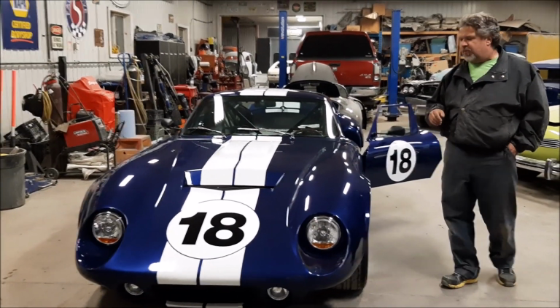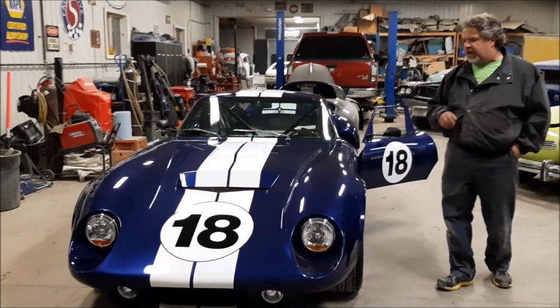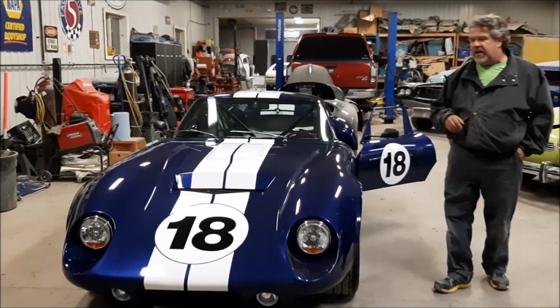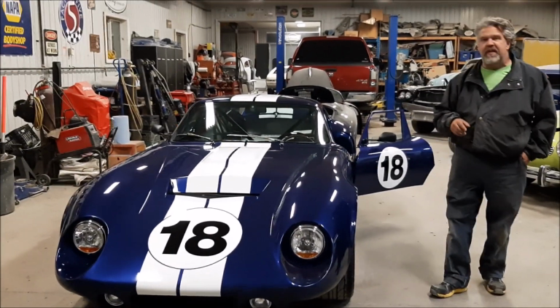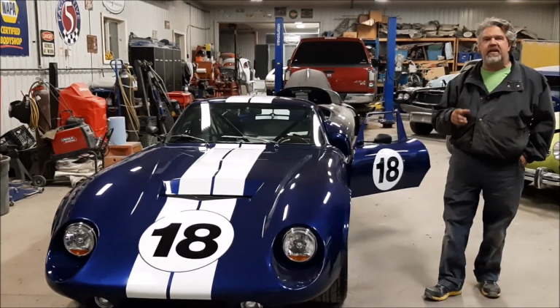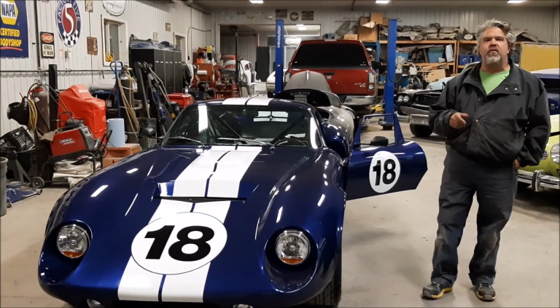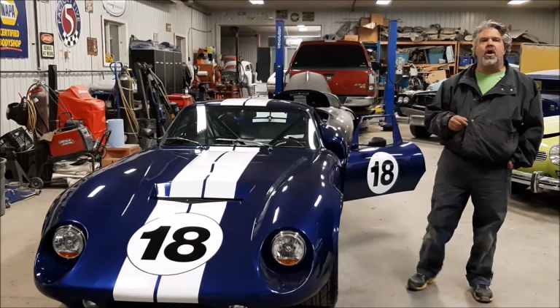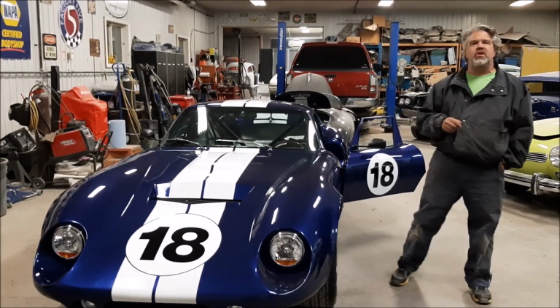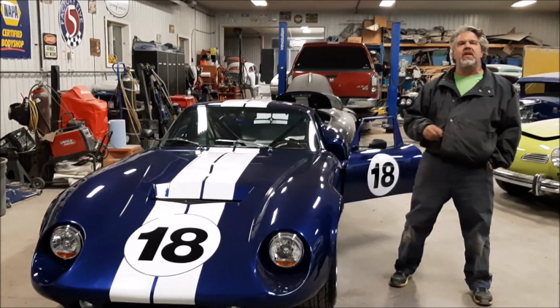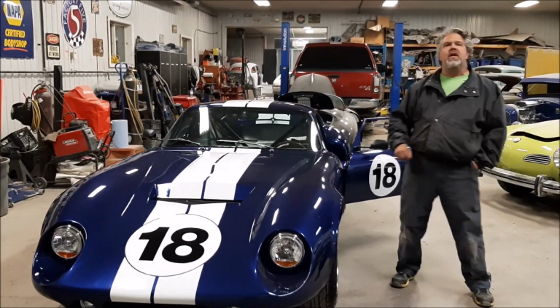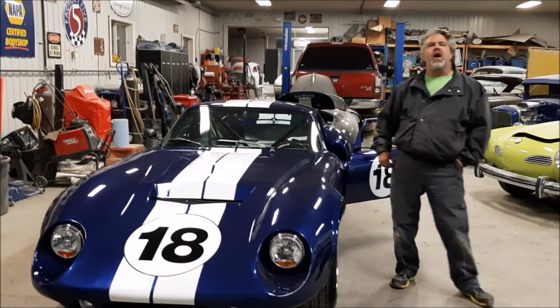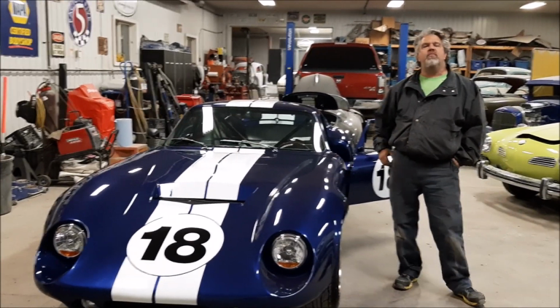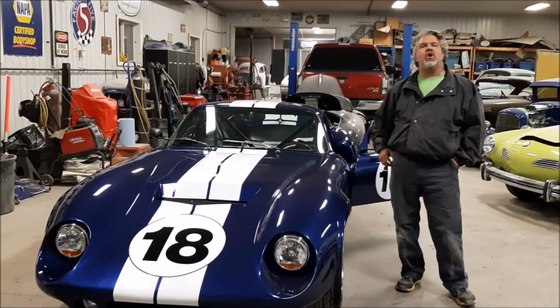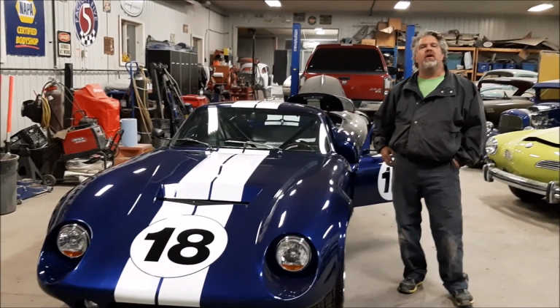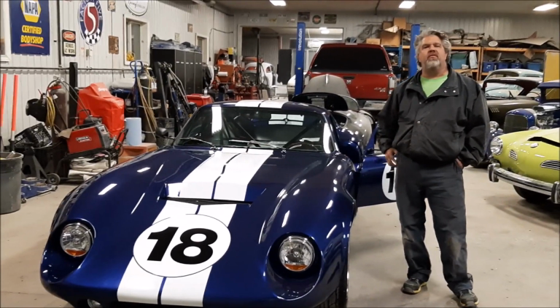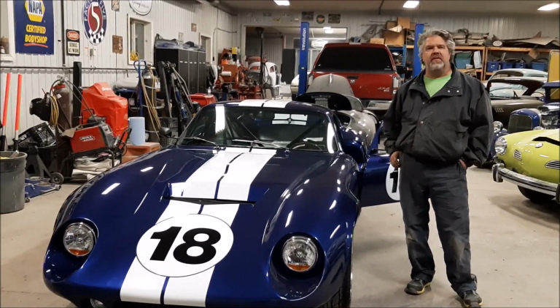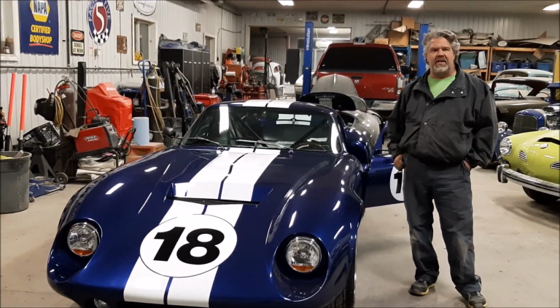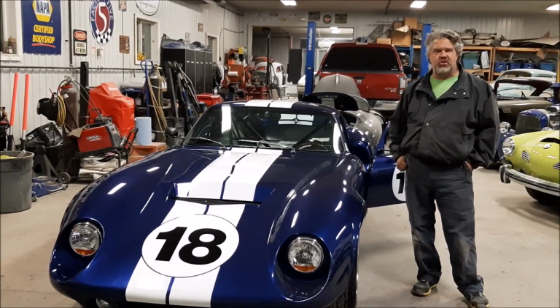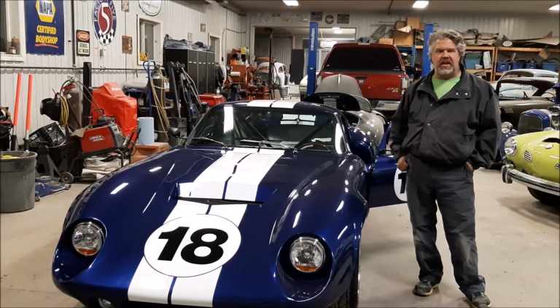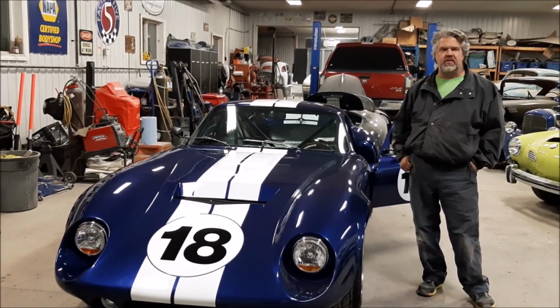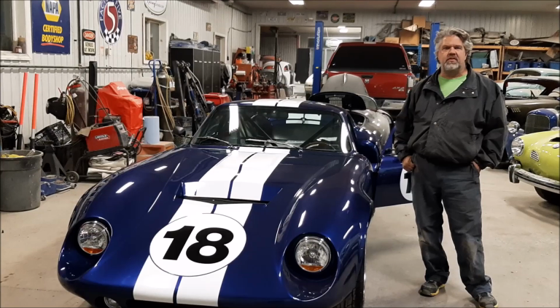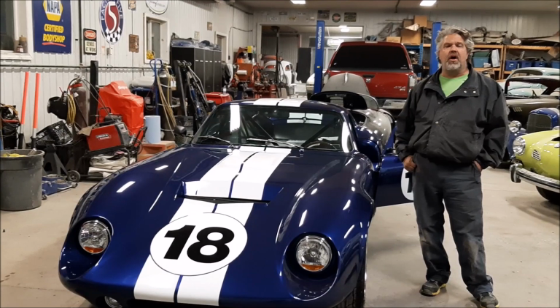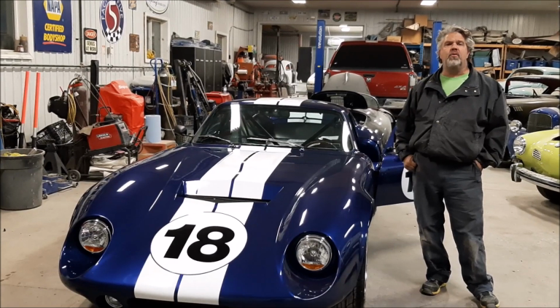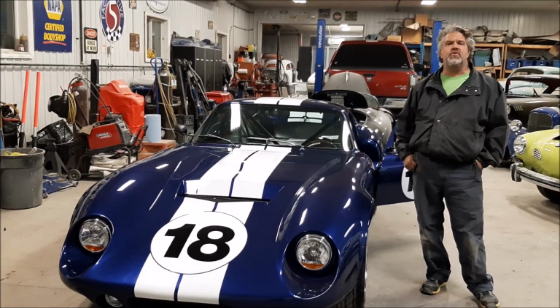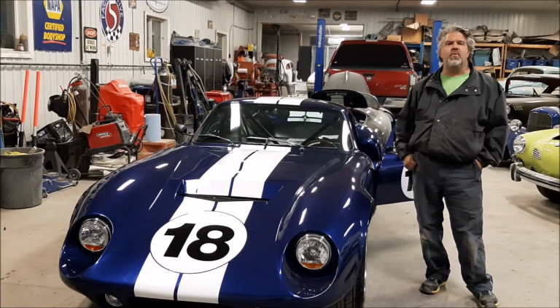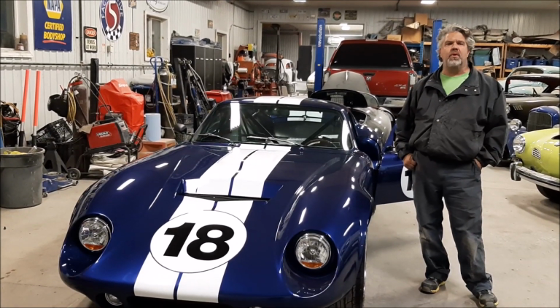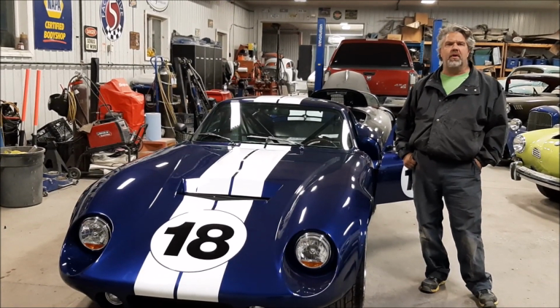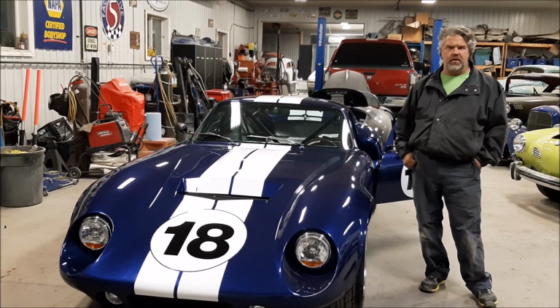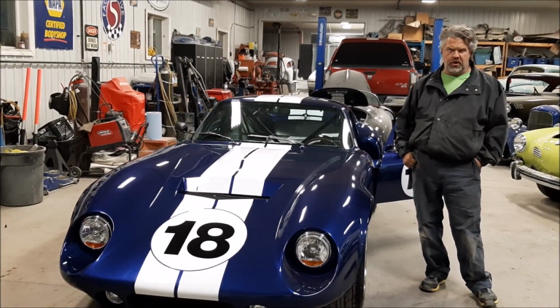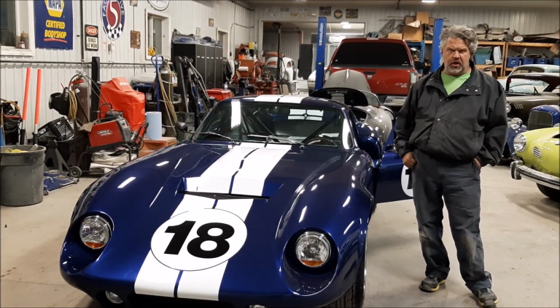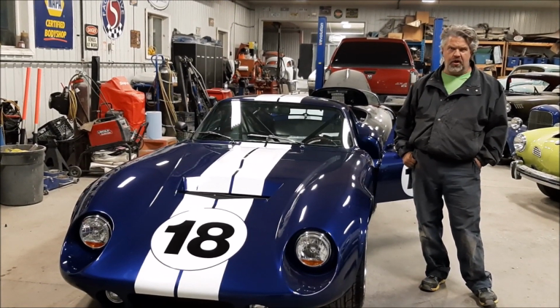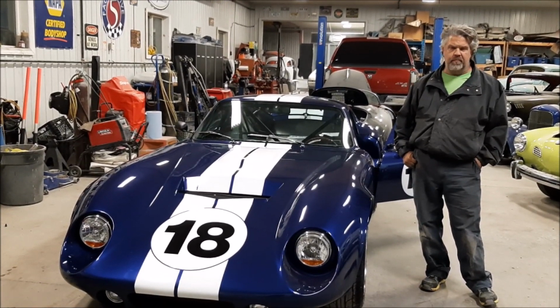So I thank you for watching. I'm John from Last Chance Autostore.com.